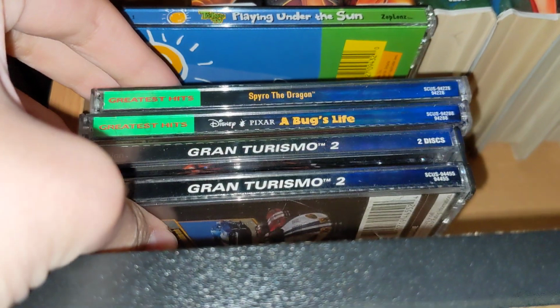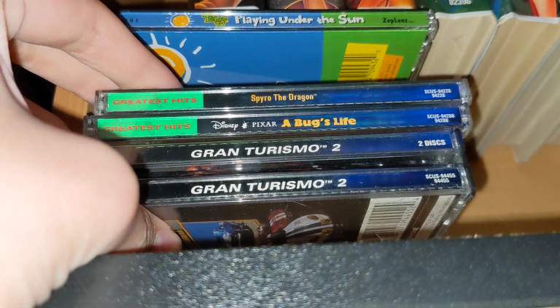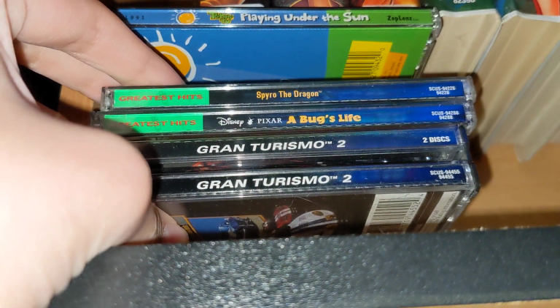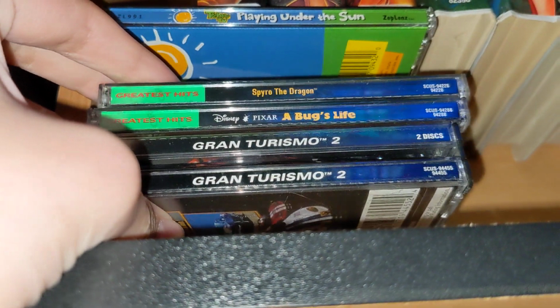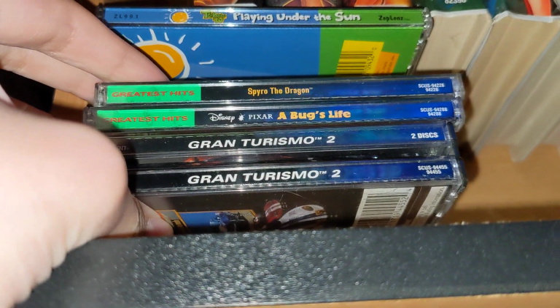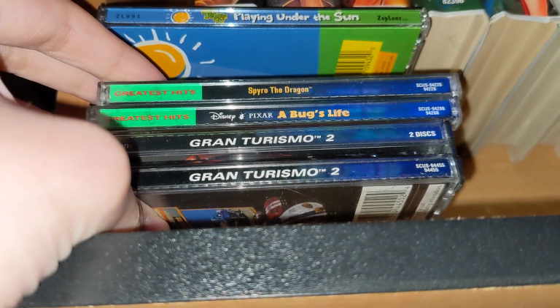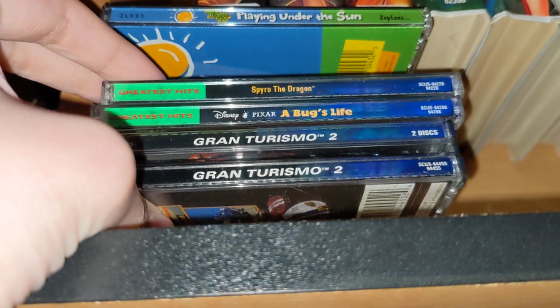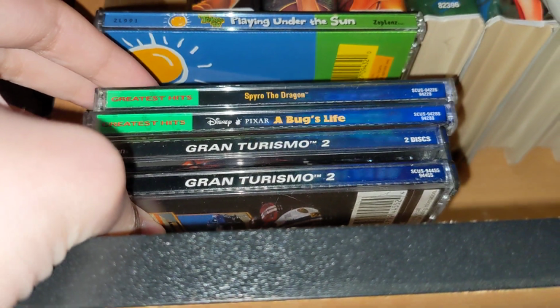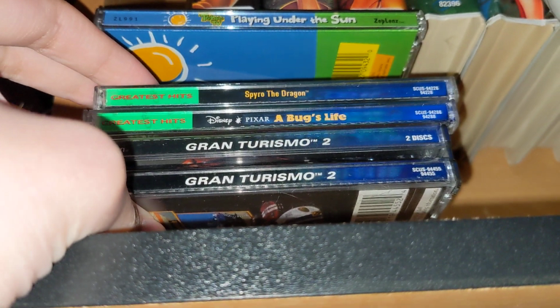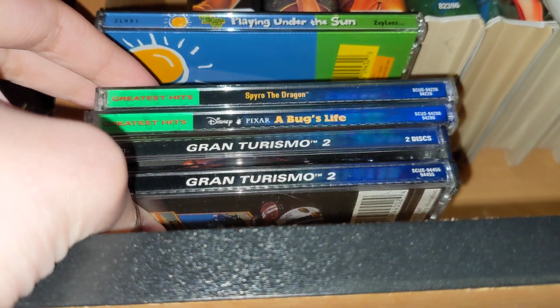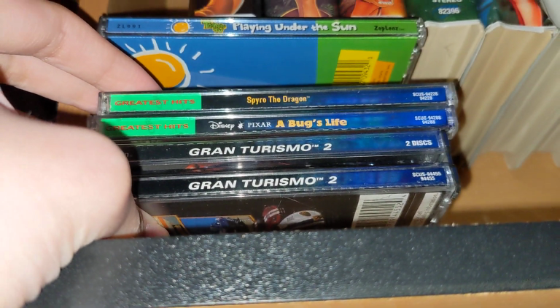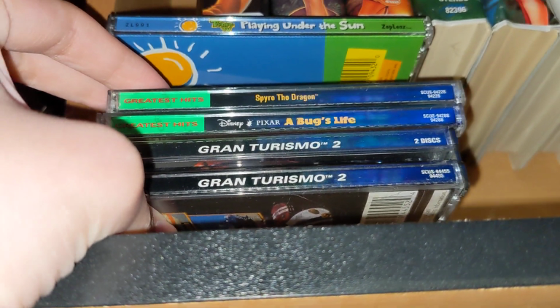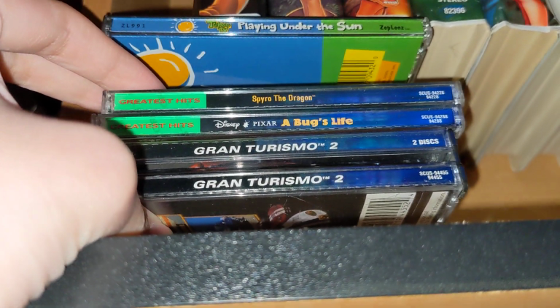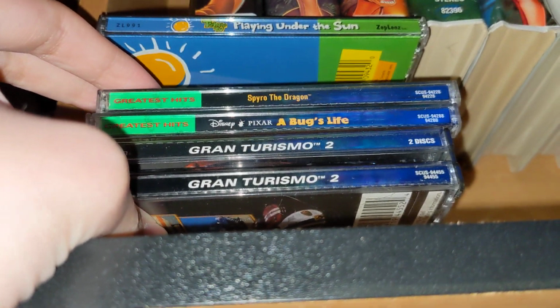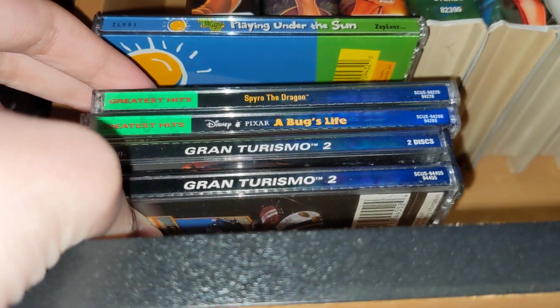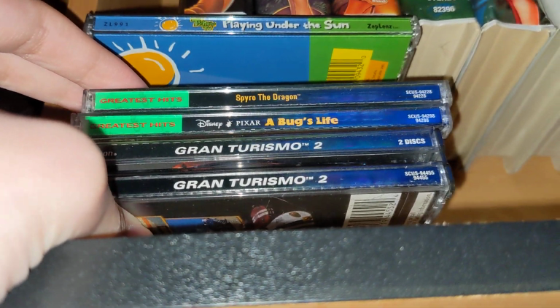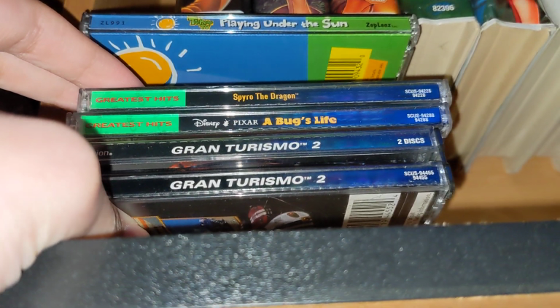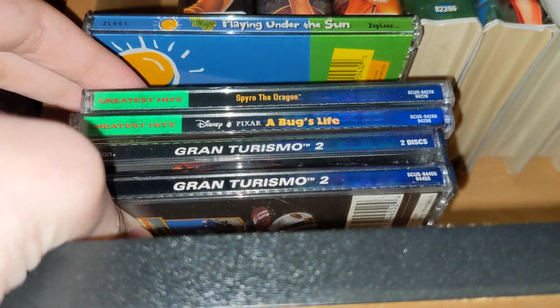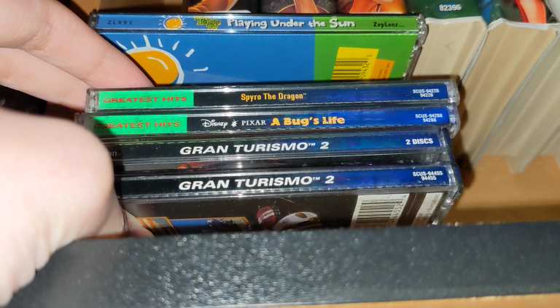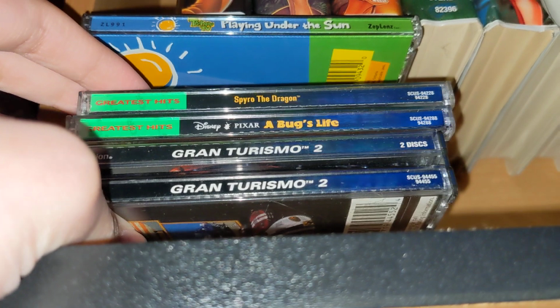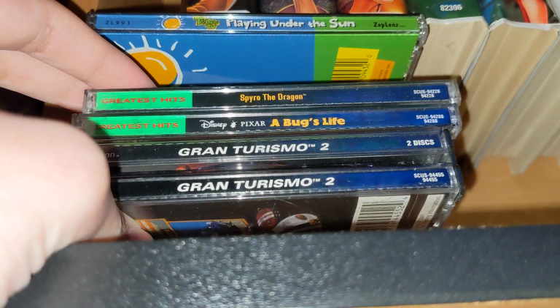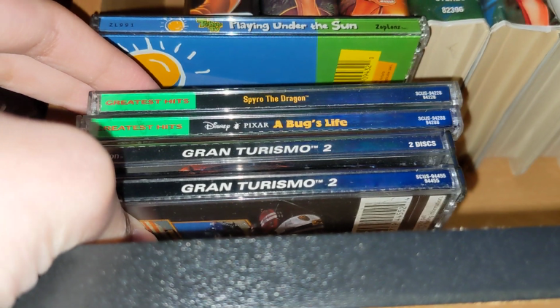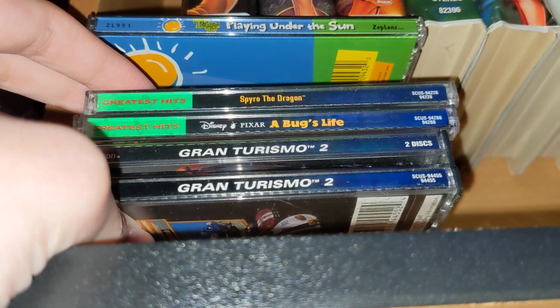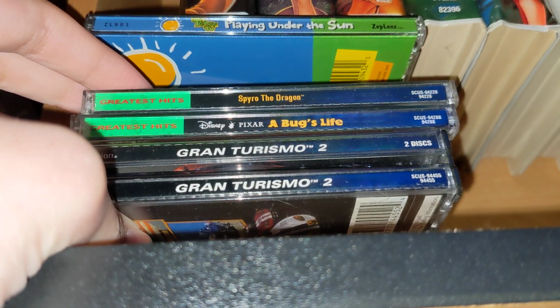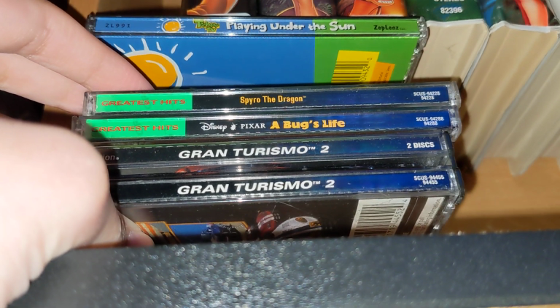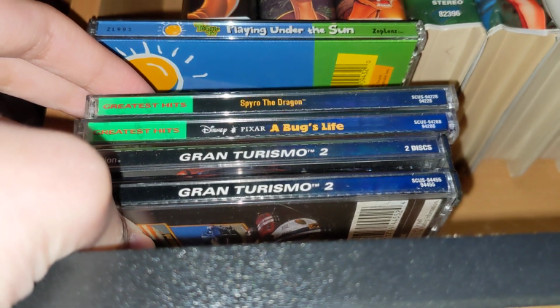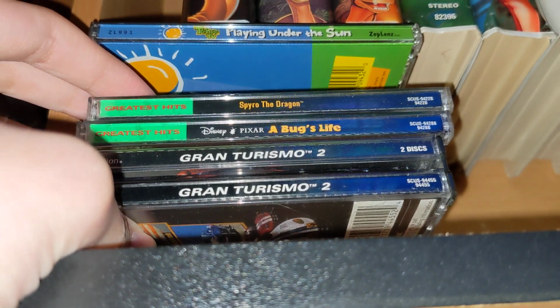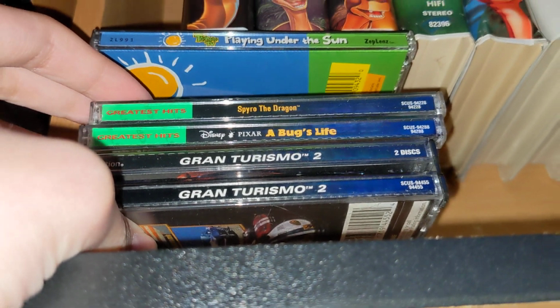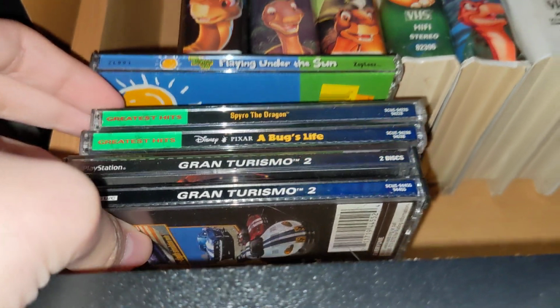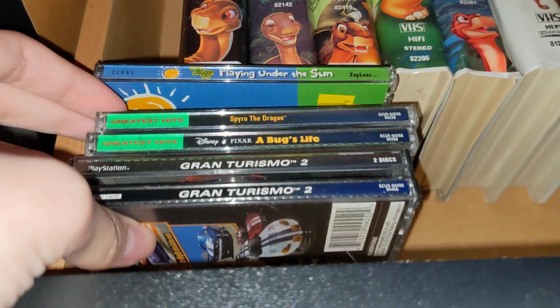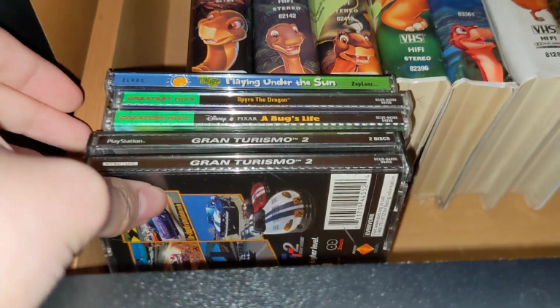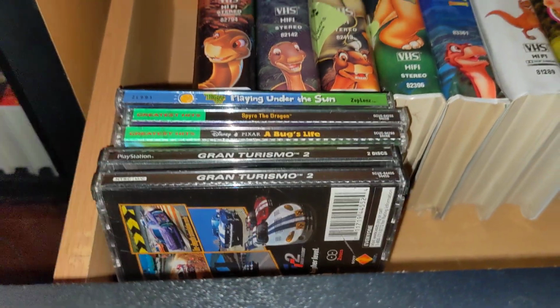Obviously it's not a whole lot because I haven't been focusing on my PlayStation 1 game collection, so I hope to get more in the future.